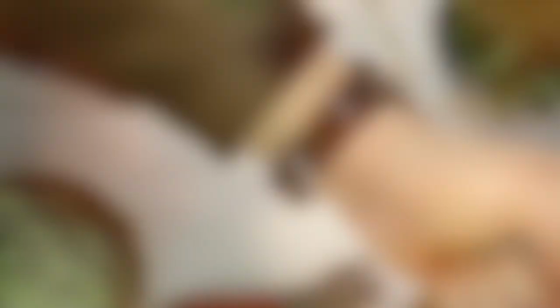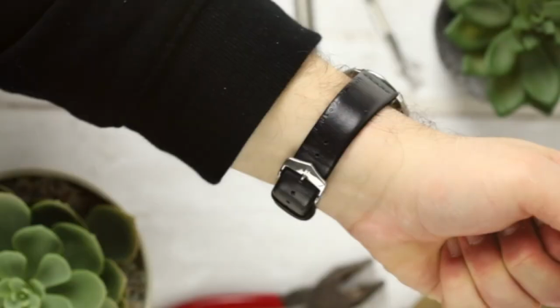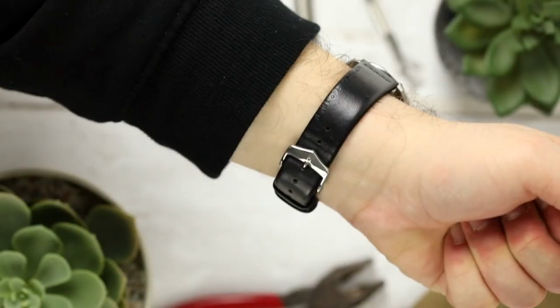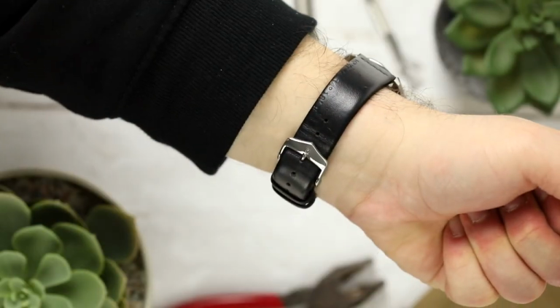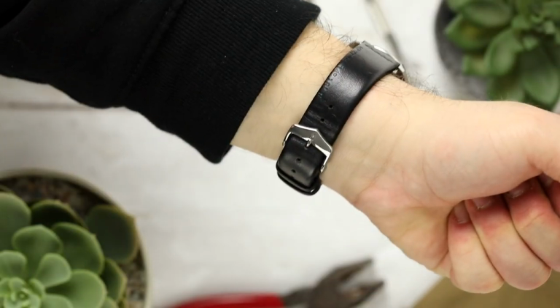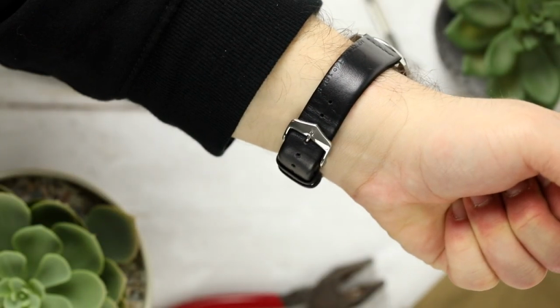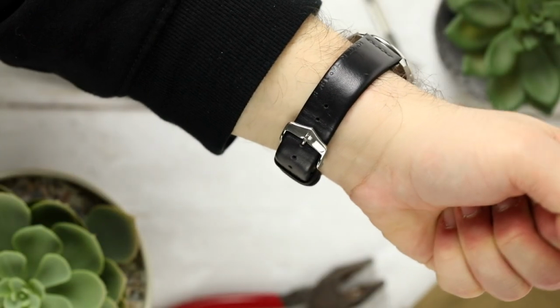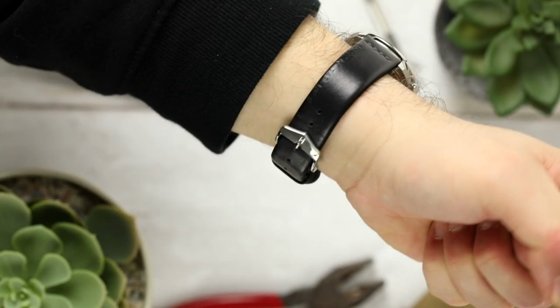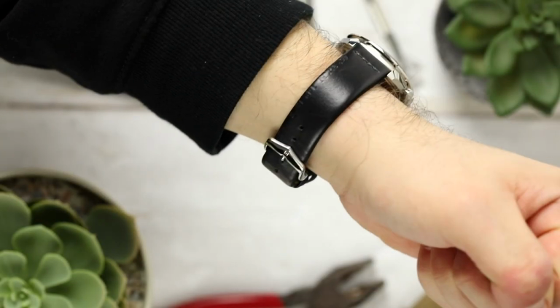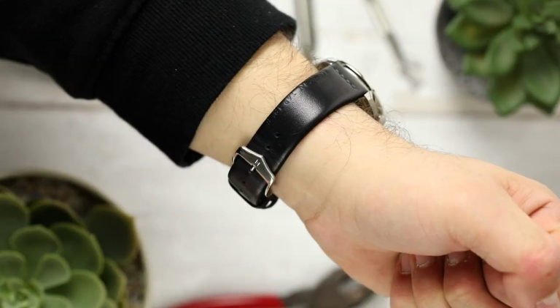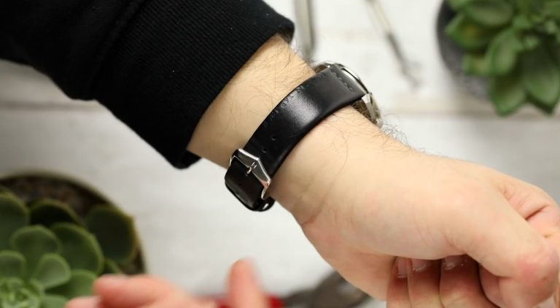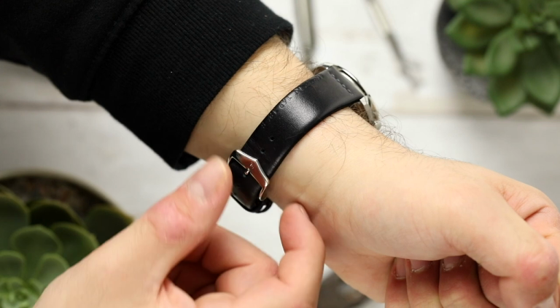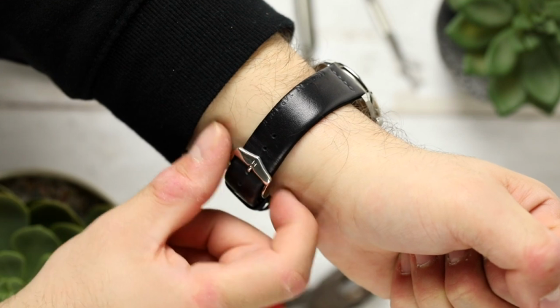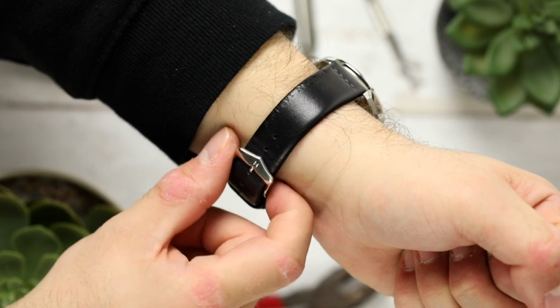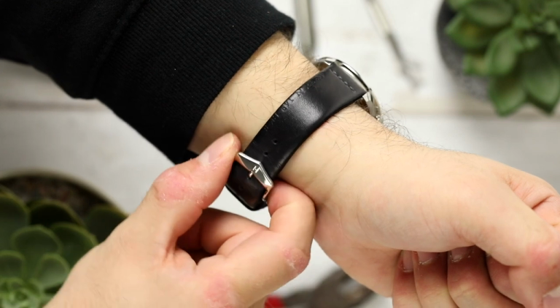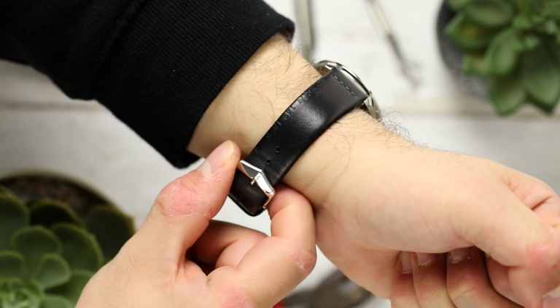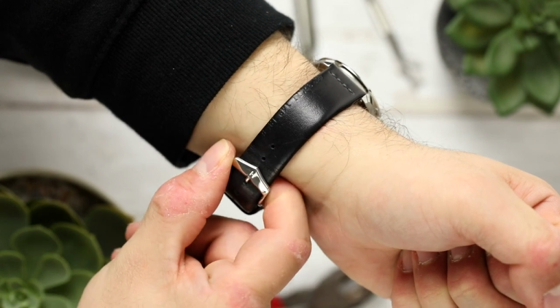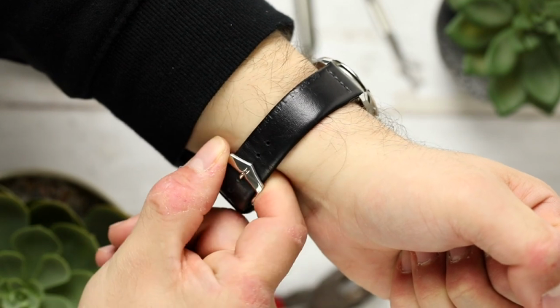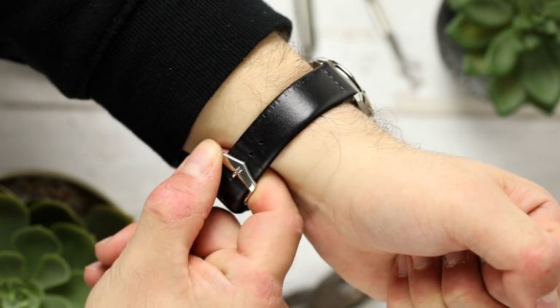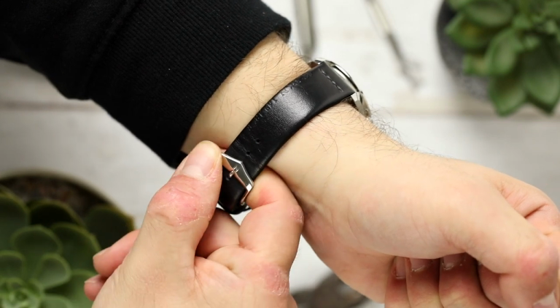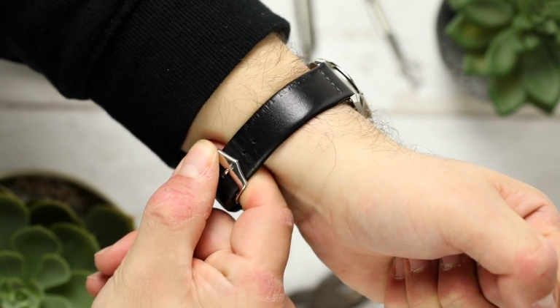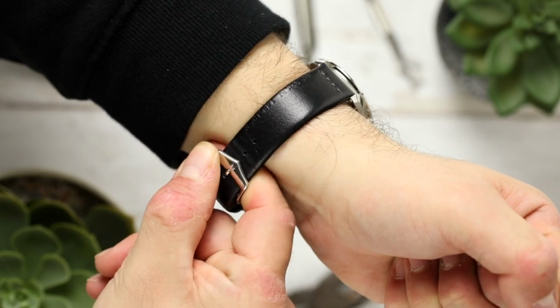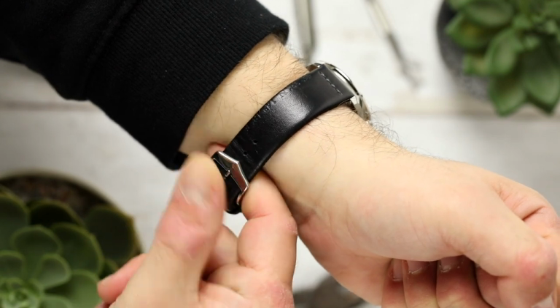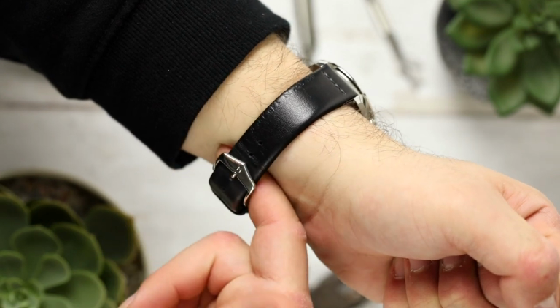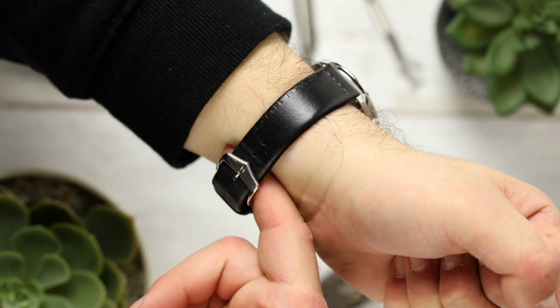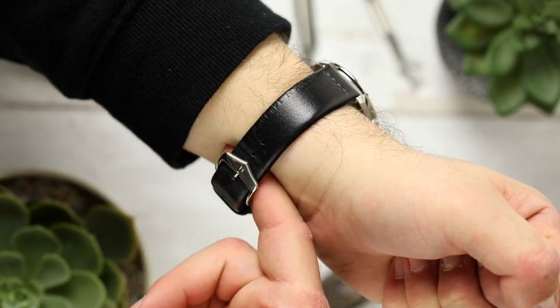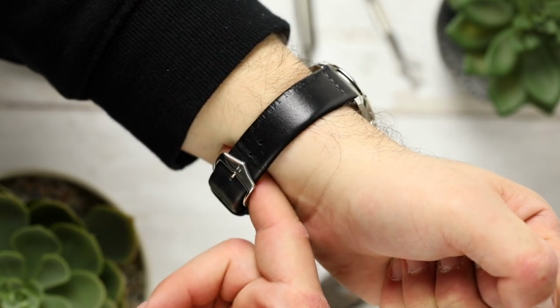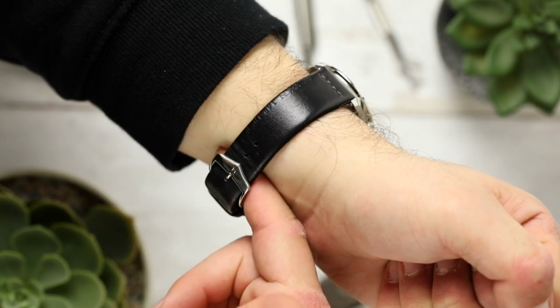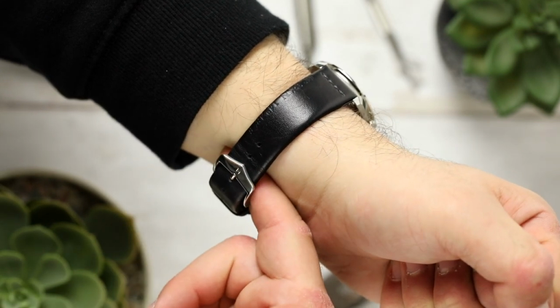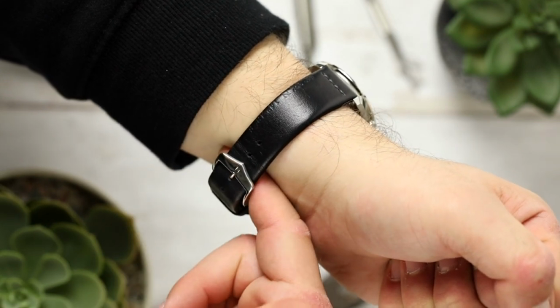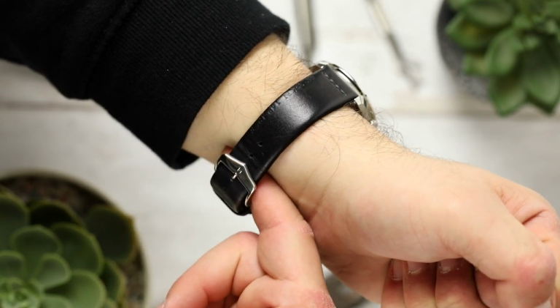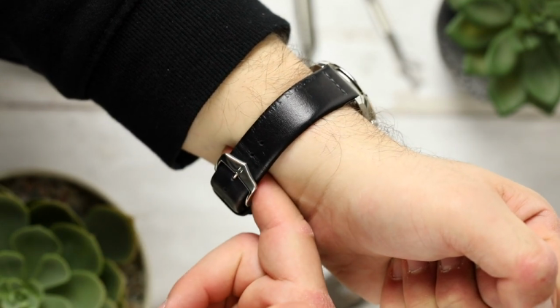A good rule of thumb is that you should be able to slide your index finger between the clasp and the wrist, but you shouldn't be able to move your finger around.